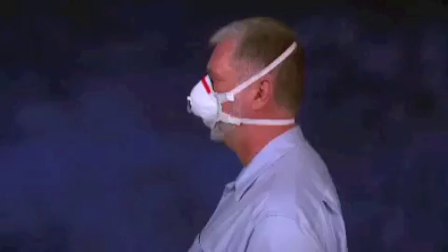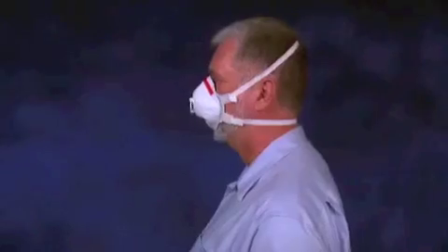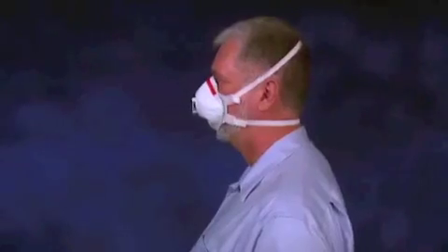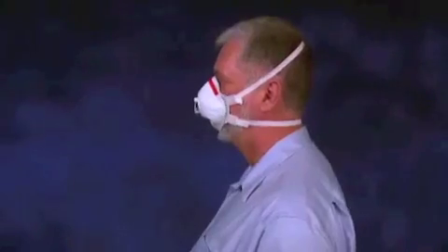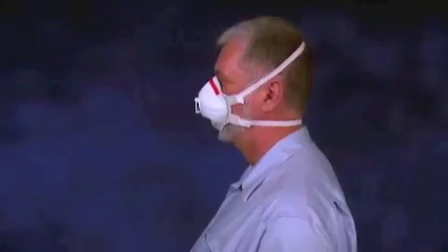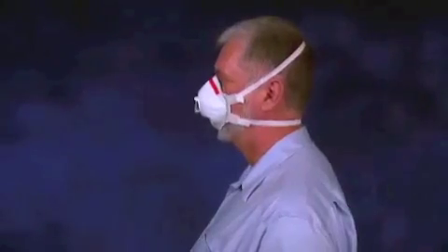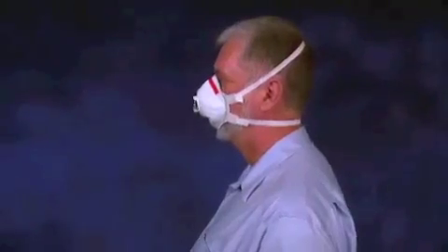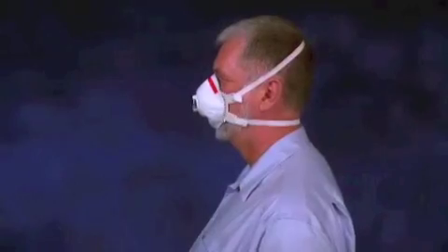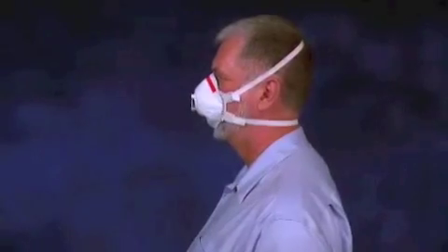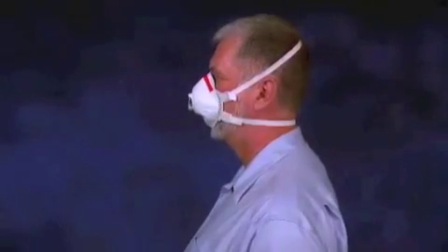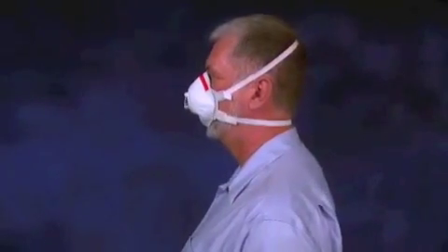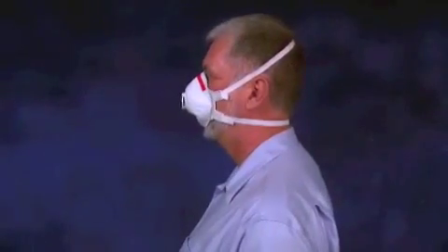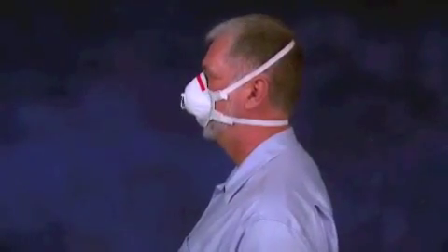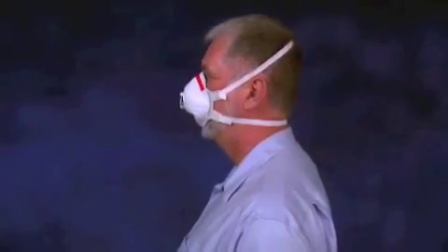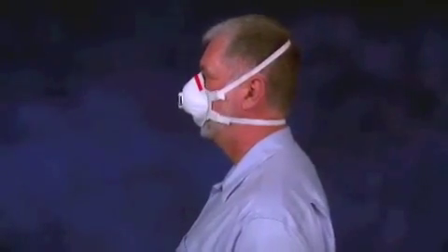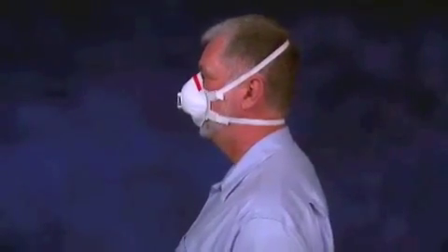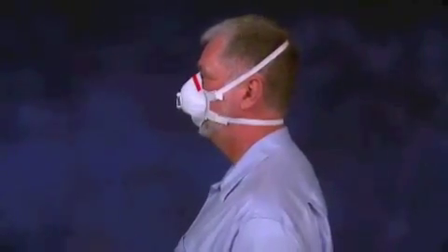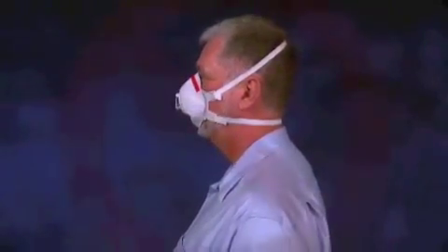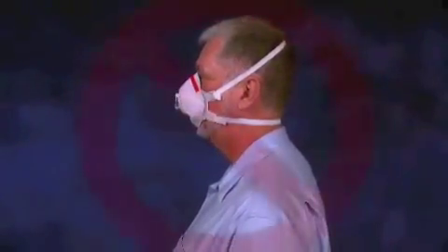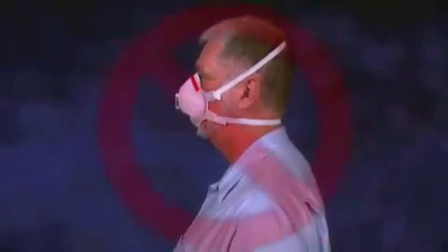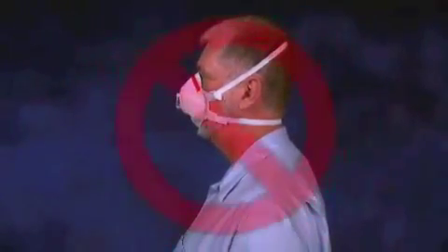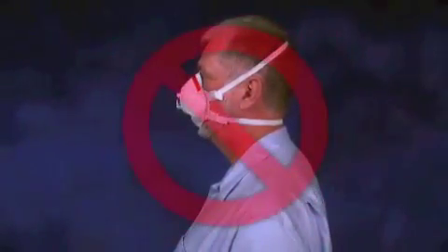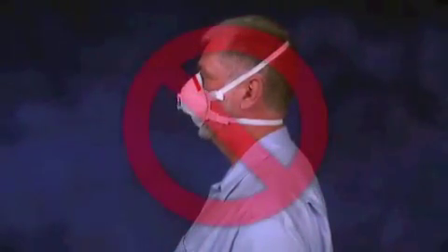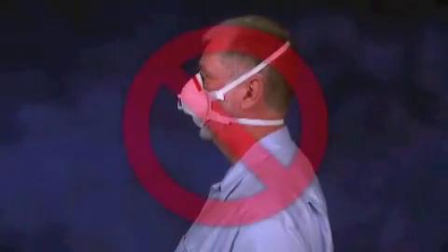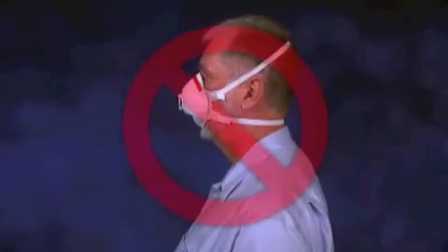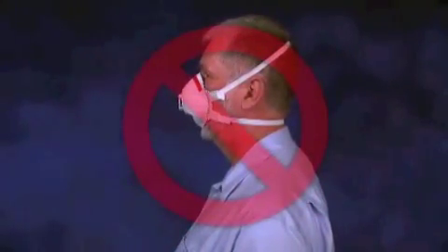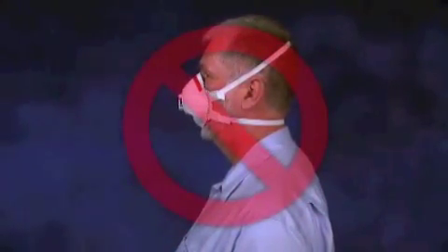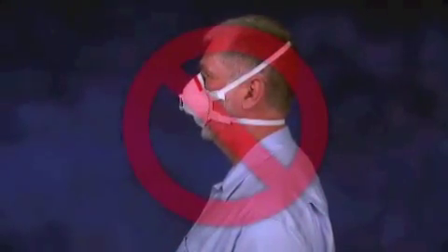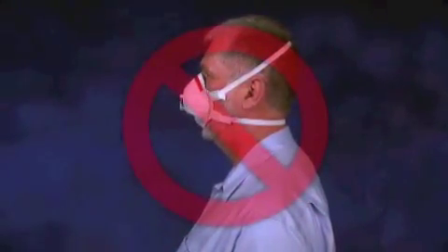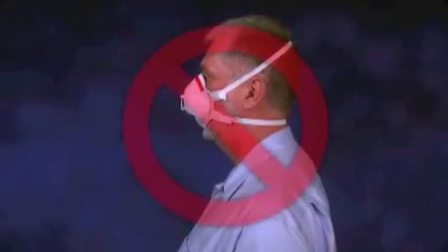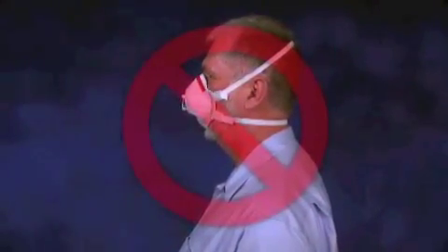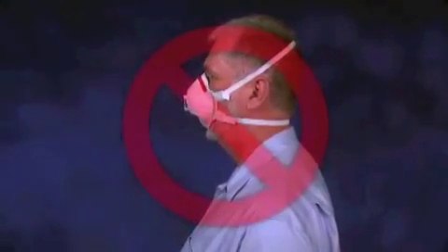Items that can interfere with the seal include facial hair, earrings, head scarves, wigs, and facial piercings.